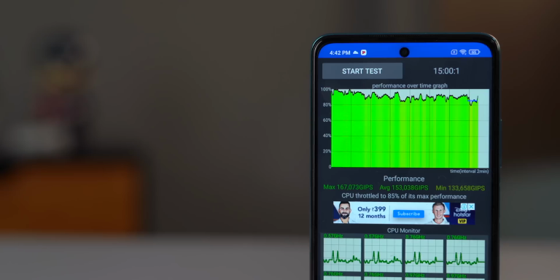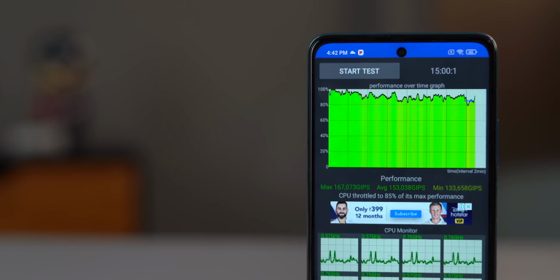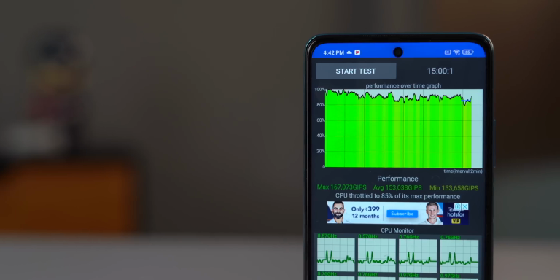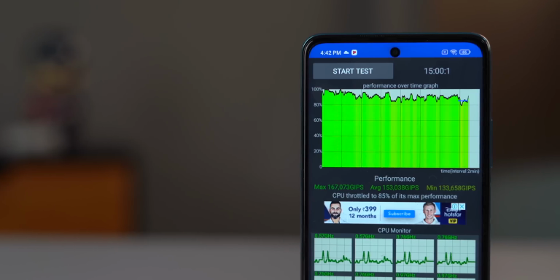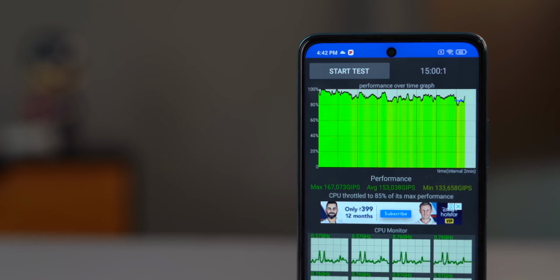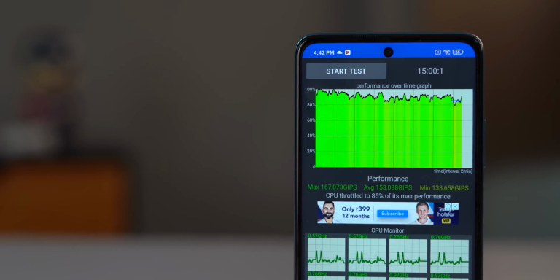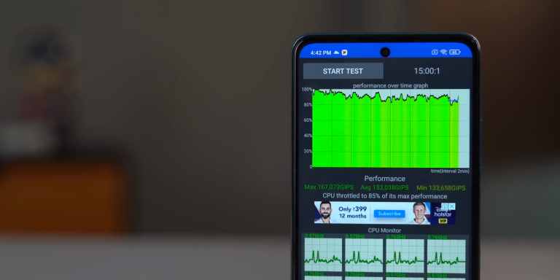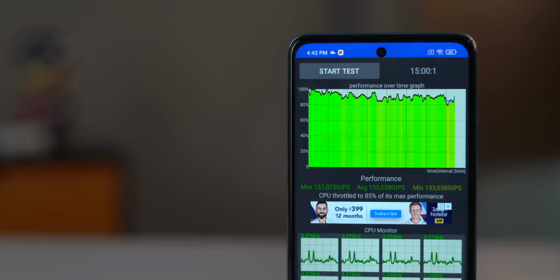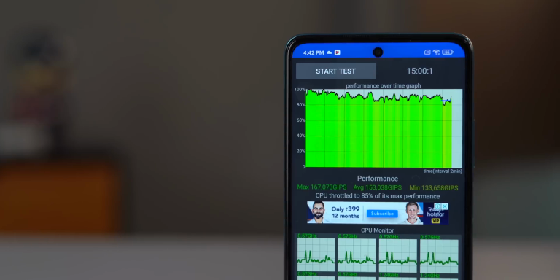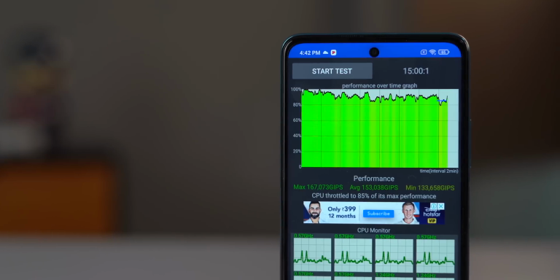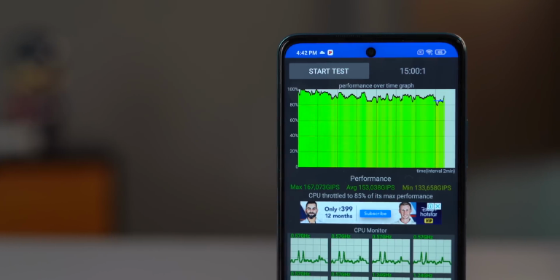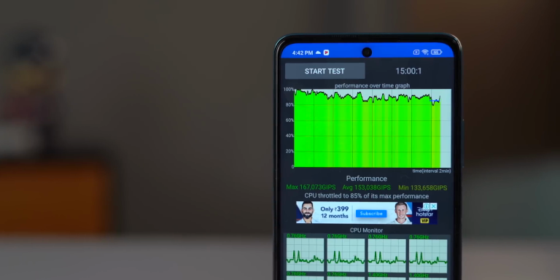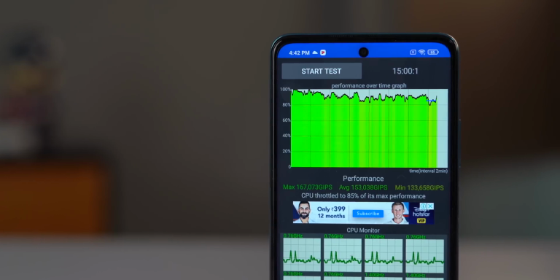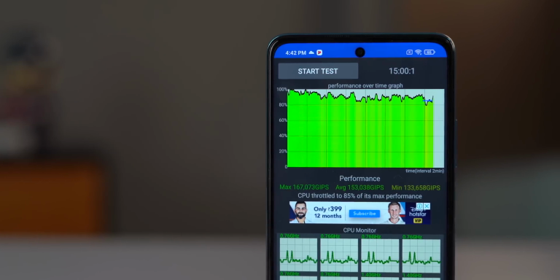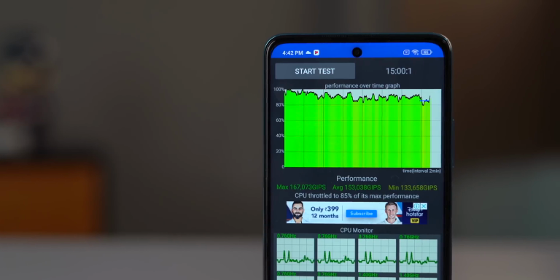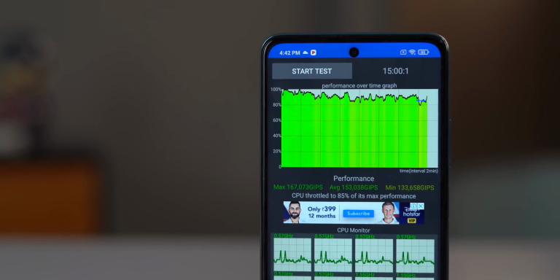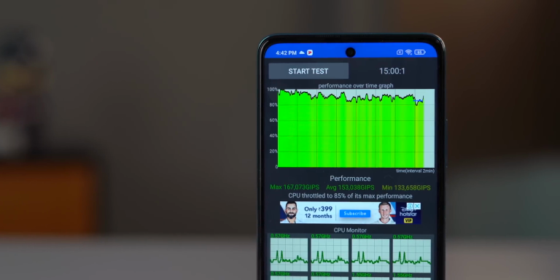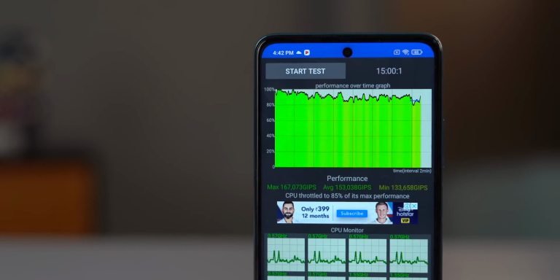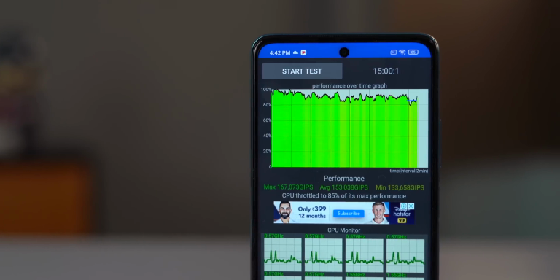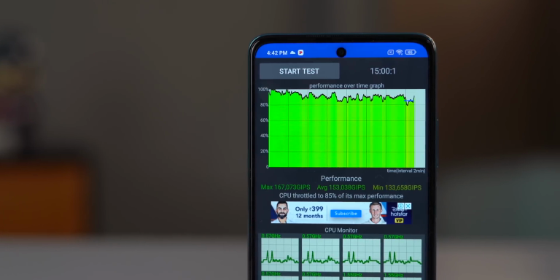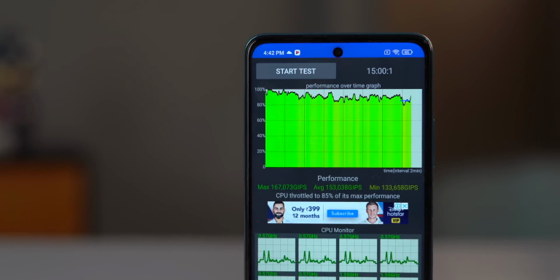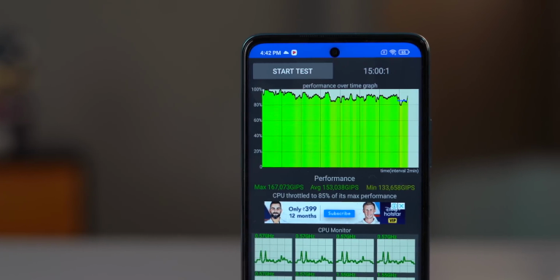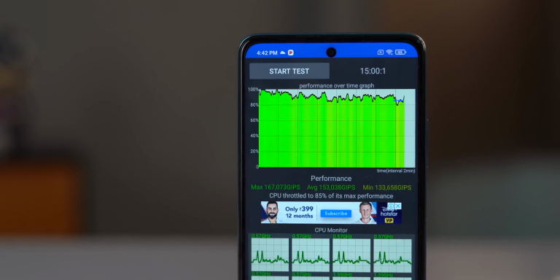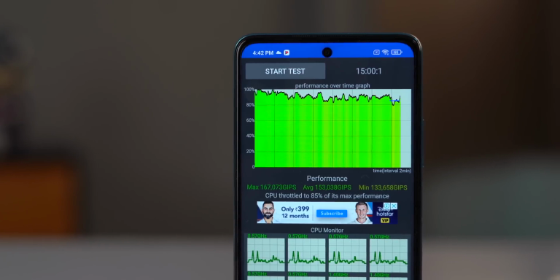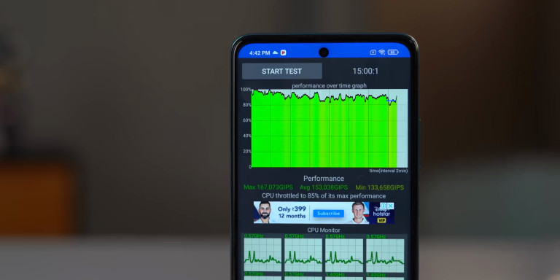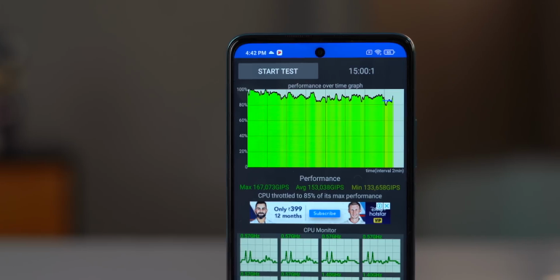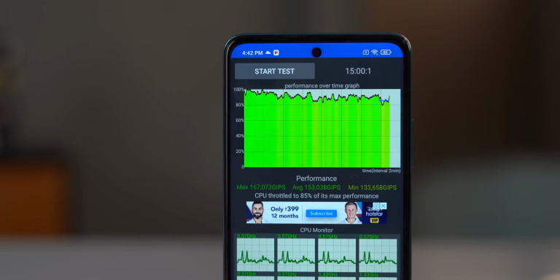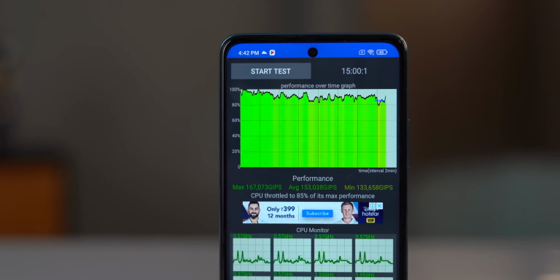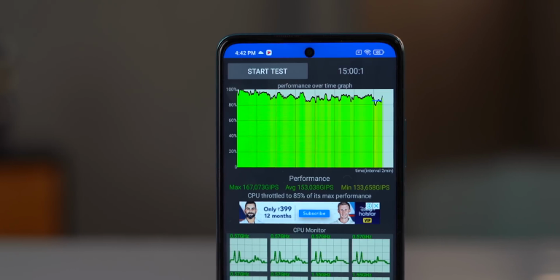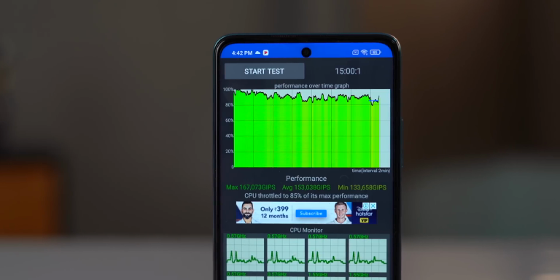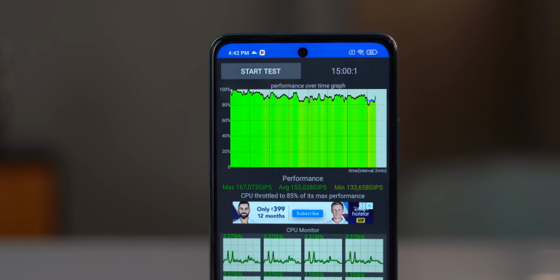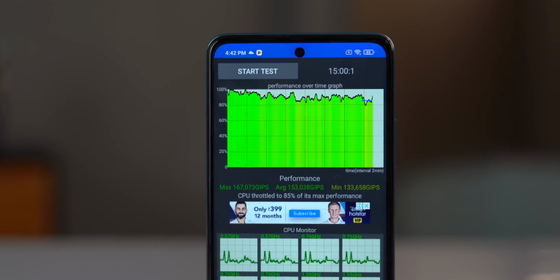I also did this test on the Mi 10i, and while it was good too, it throttled to 85% of its max performance. So the 800U is slightly better.